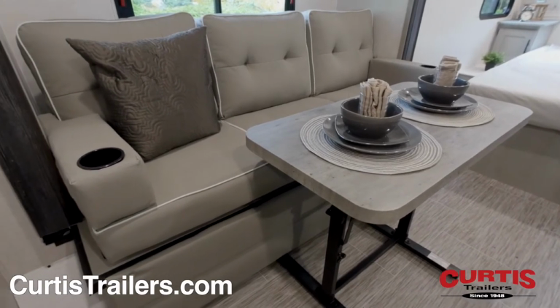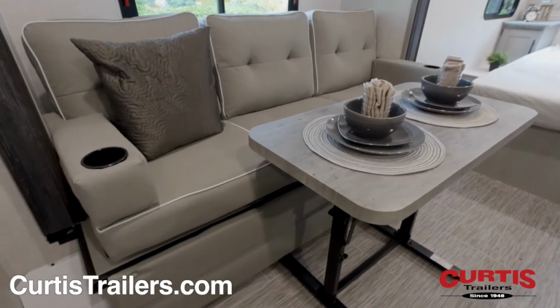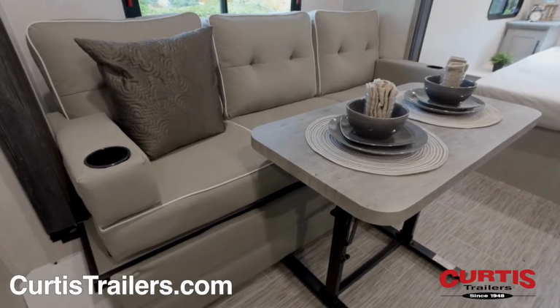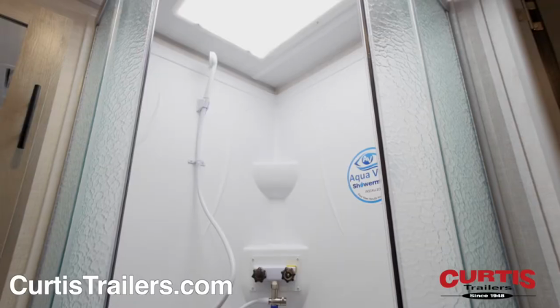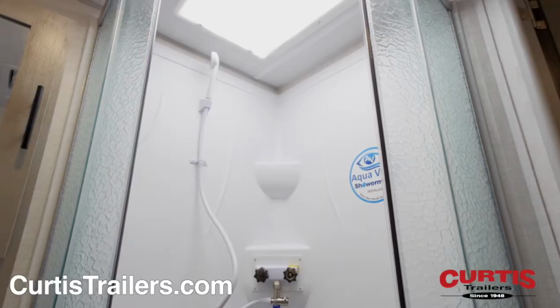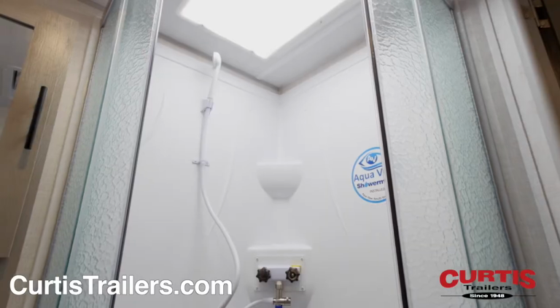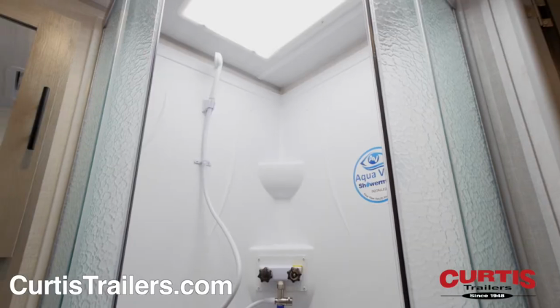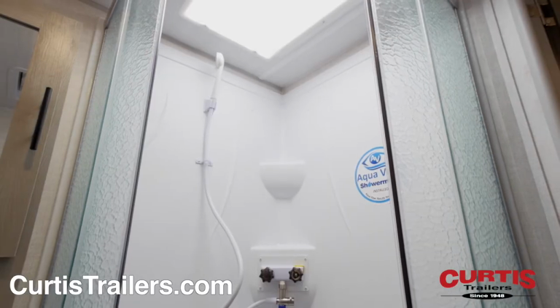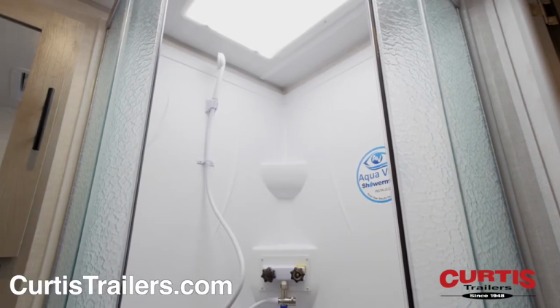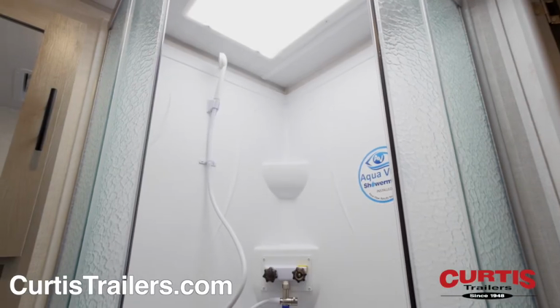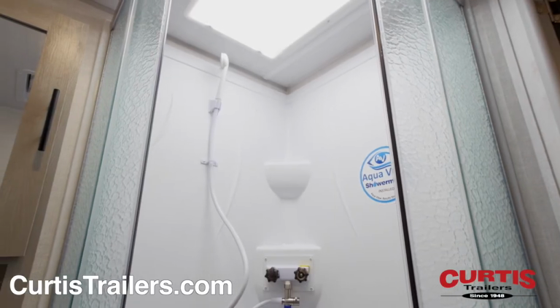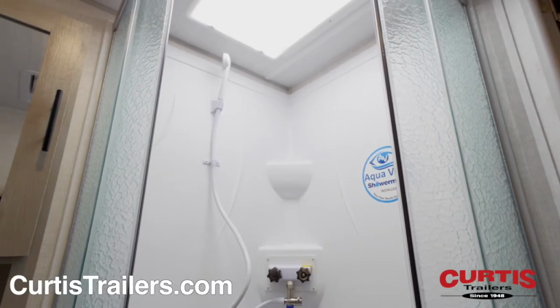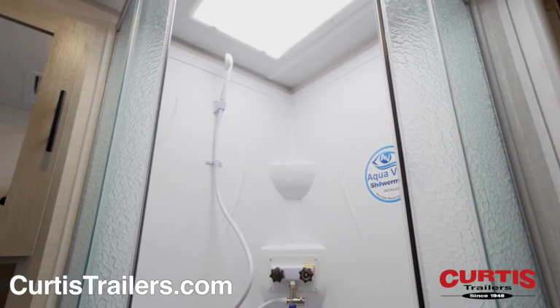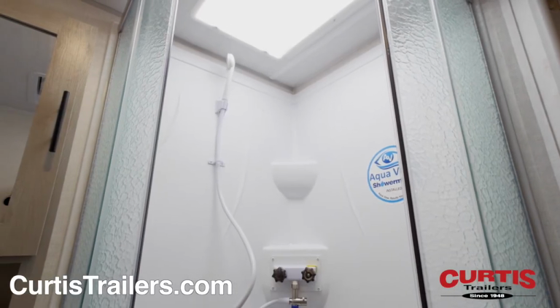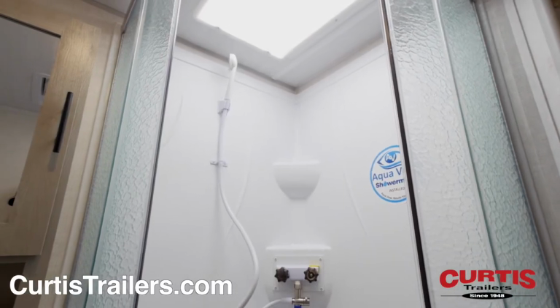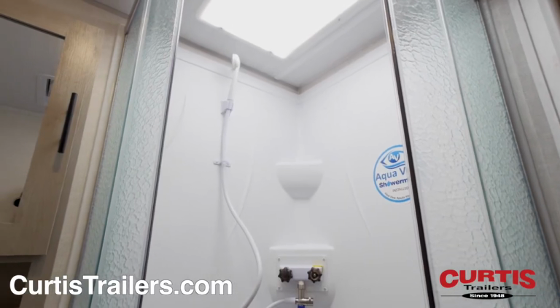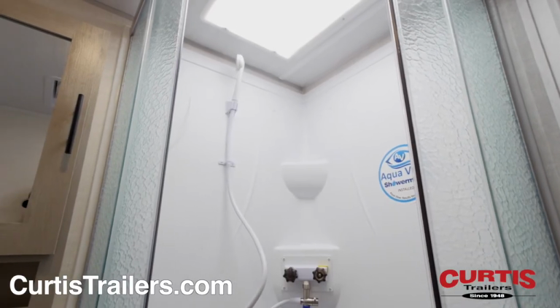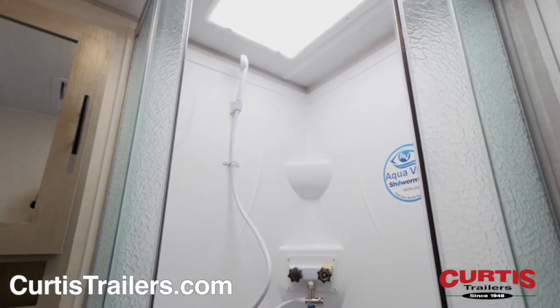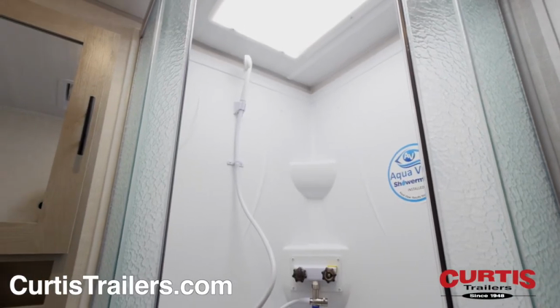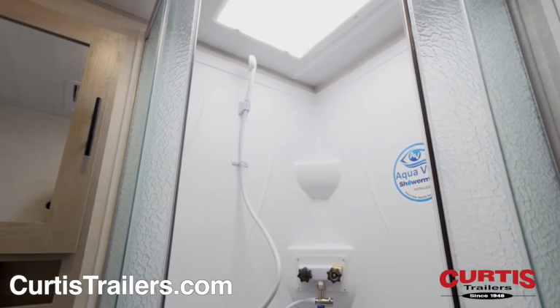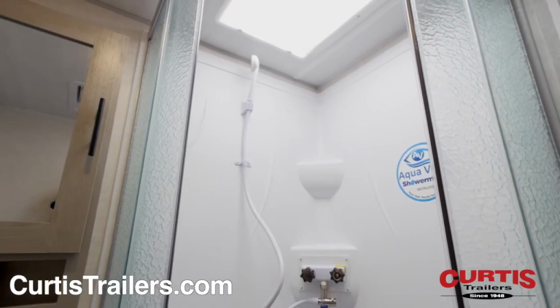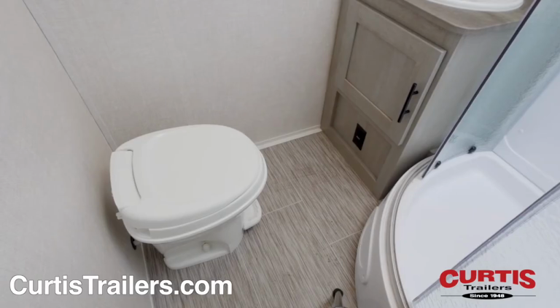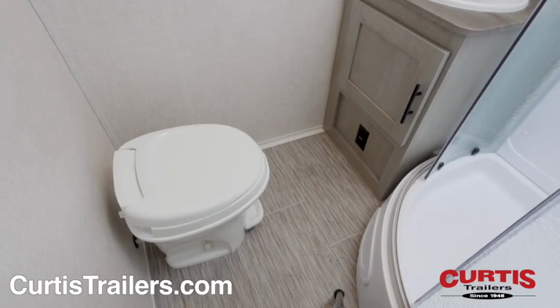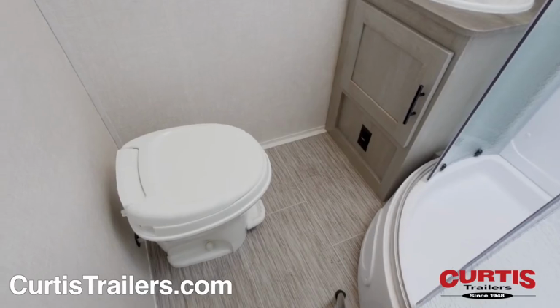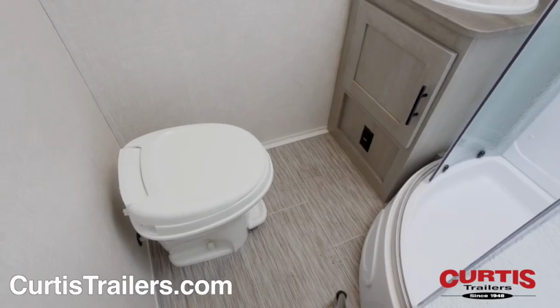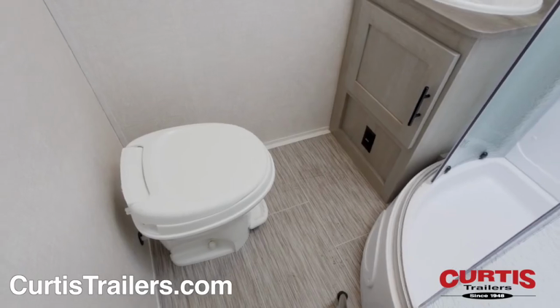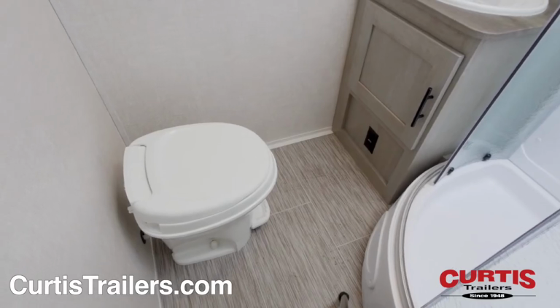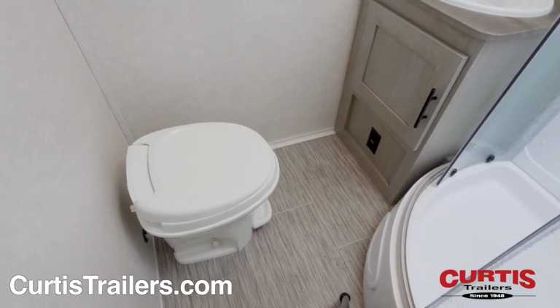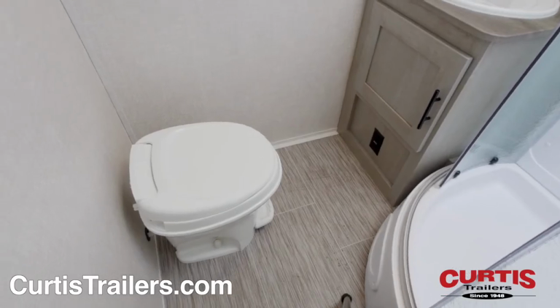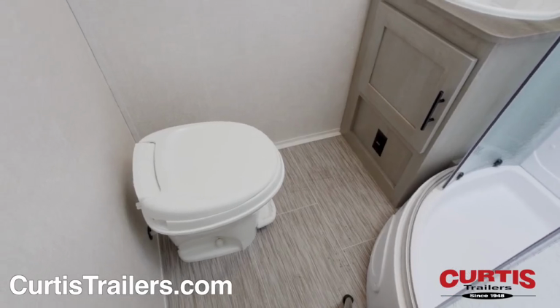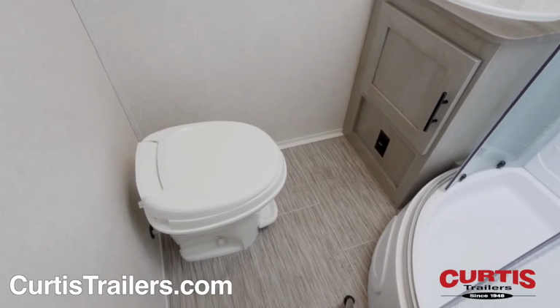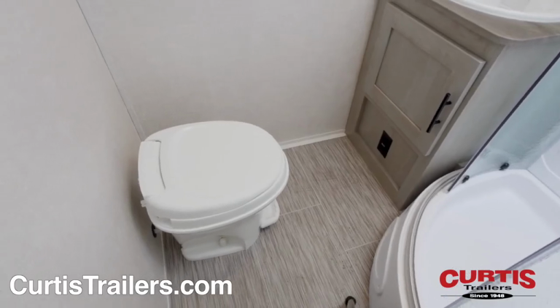The bathroom includes a skylight shower, mirrored medicine cabinet with sink, and step flush toilet.